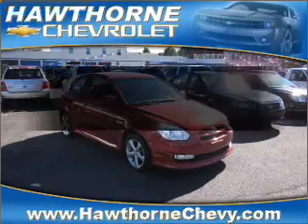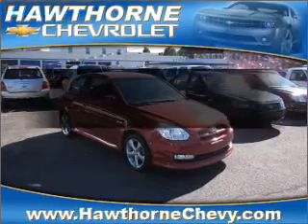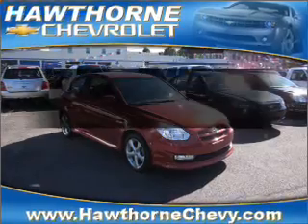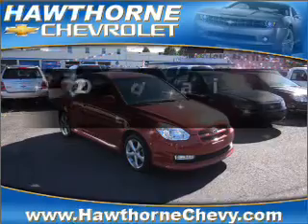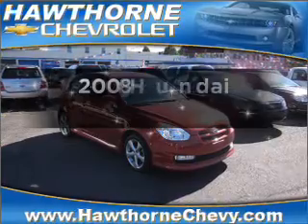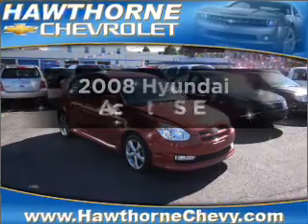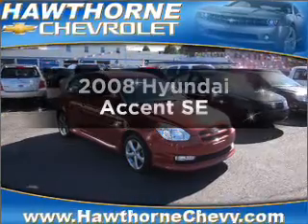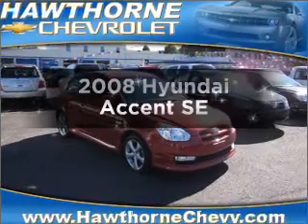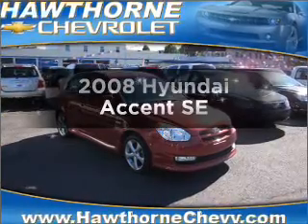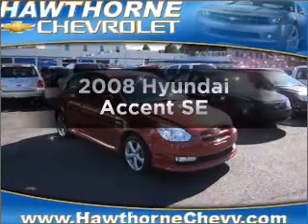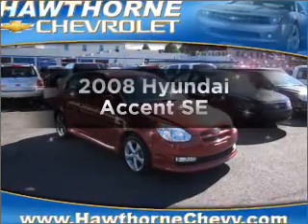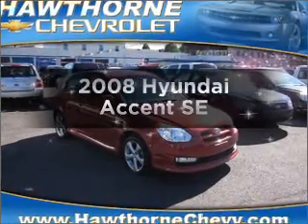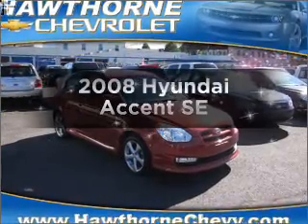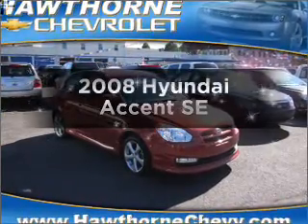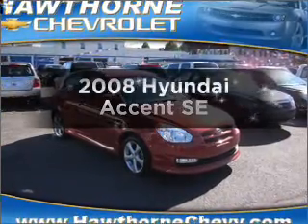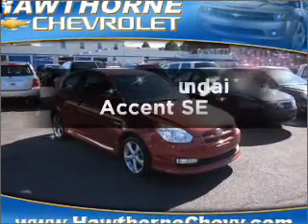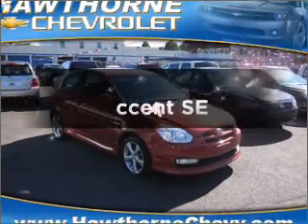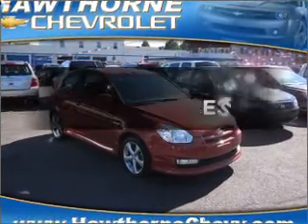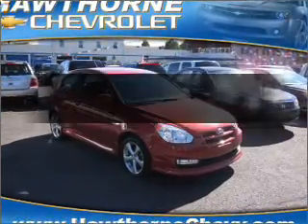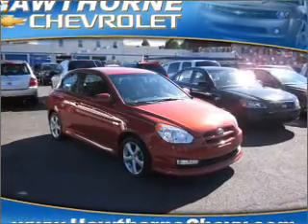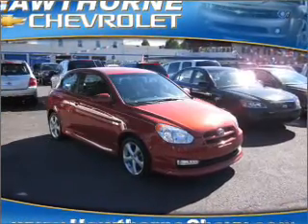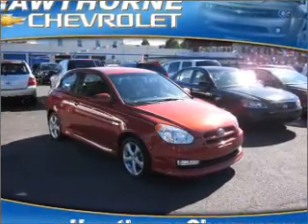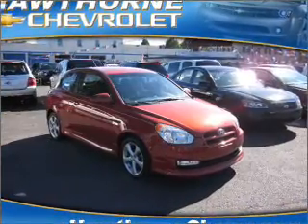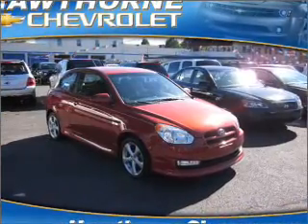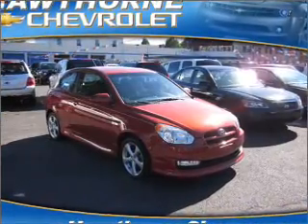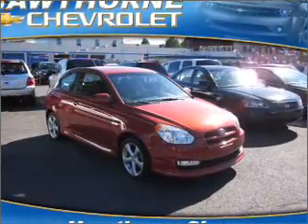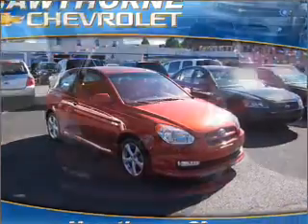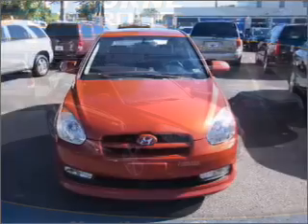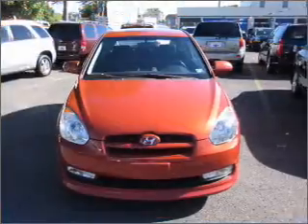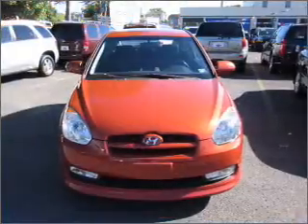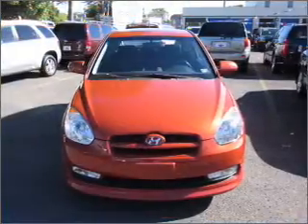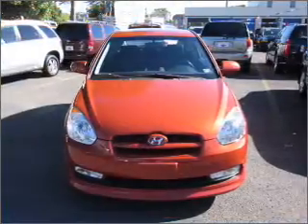Presenting the 2008 Hyundai Accent — everything you need under one roof with this great vehicle.